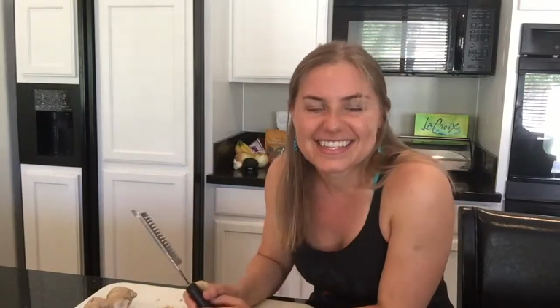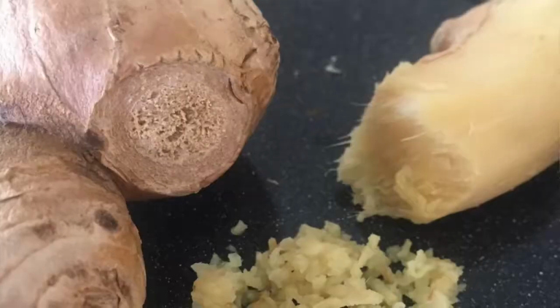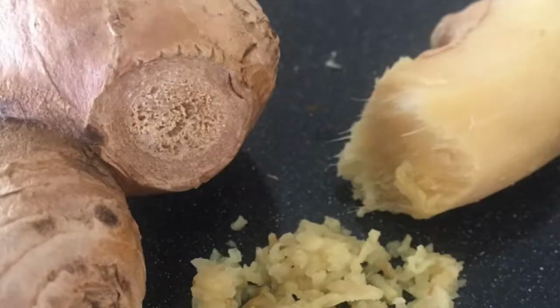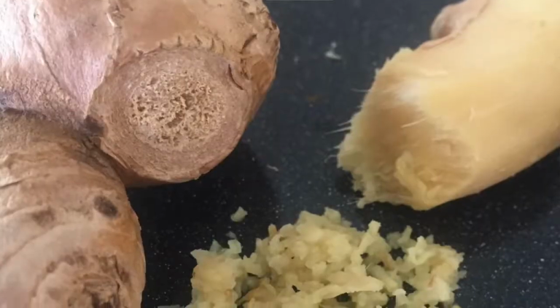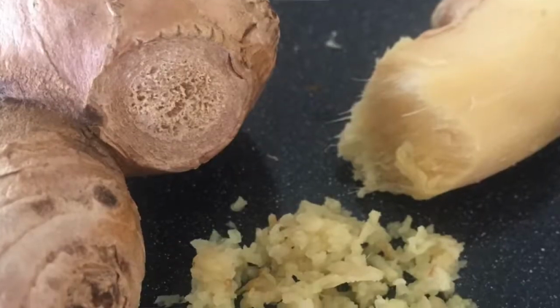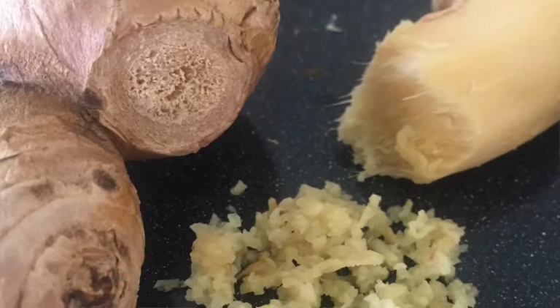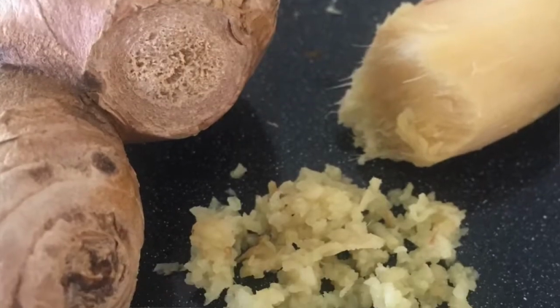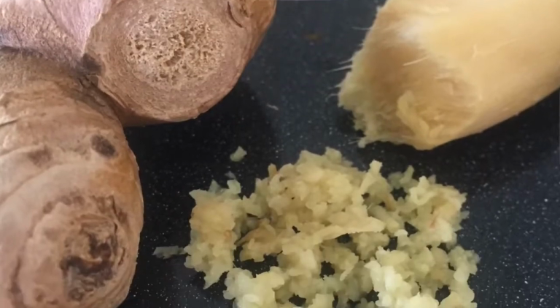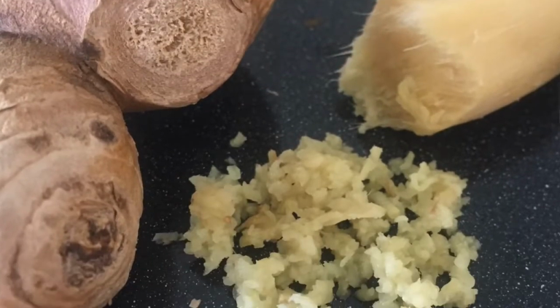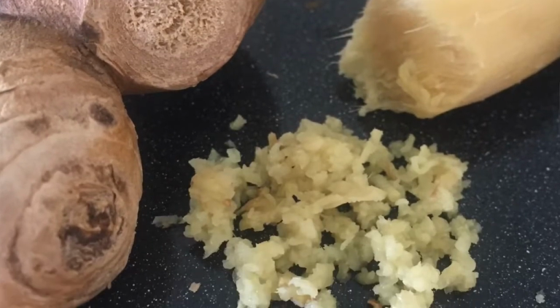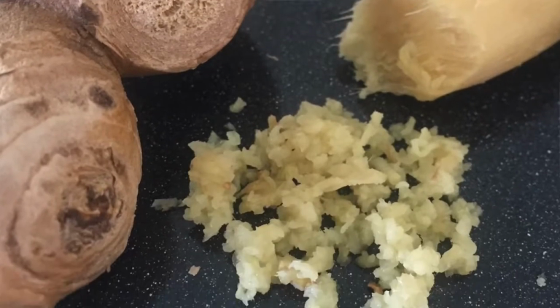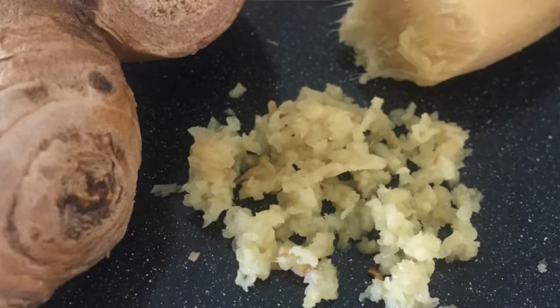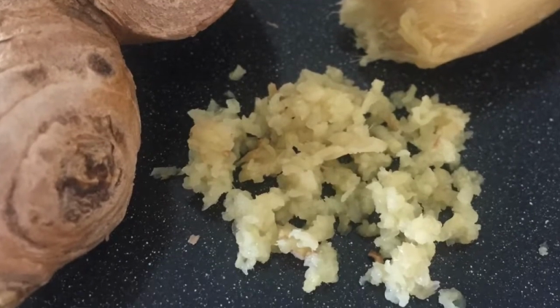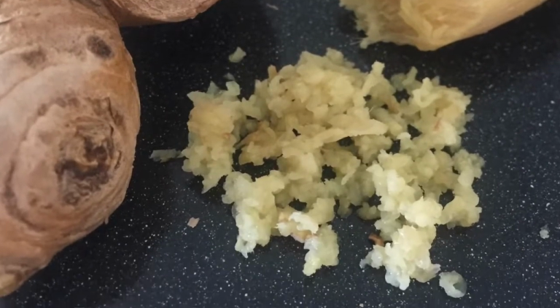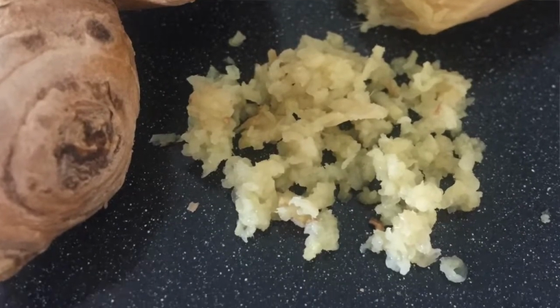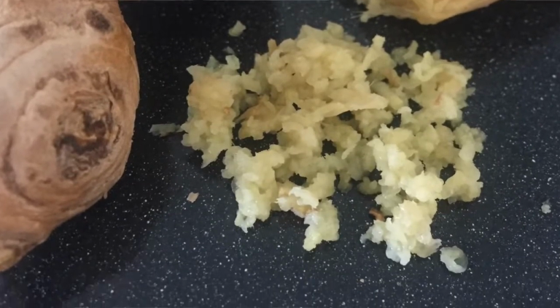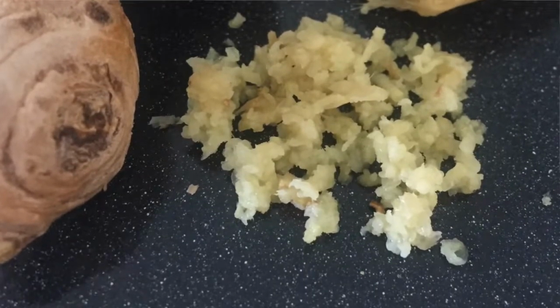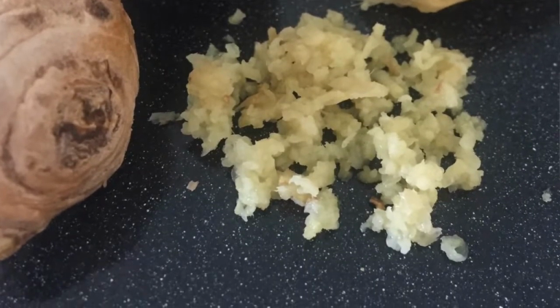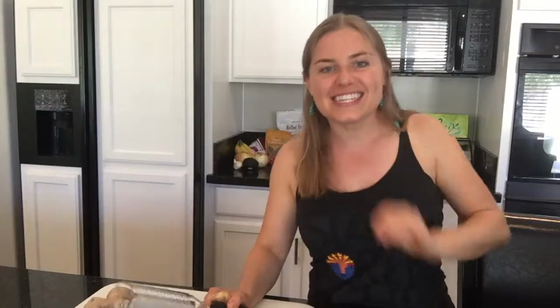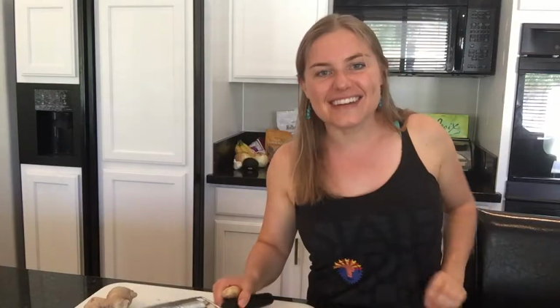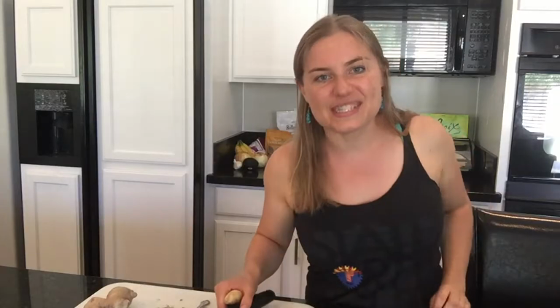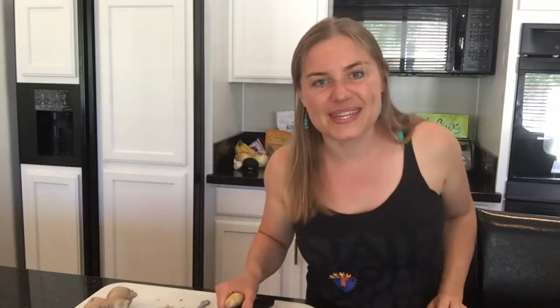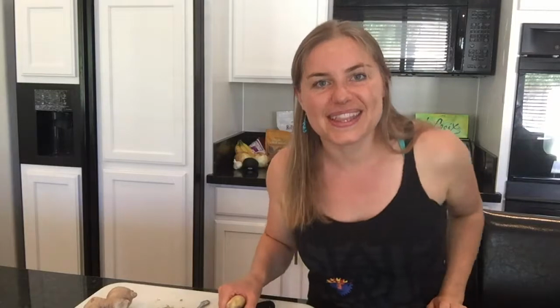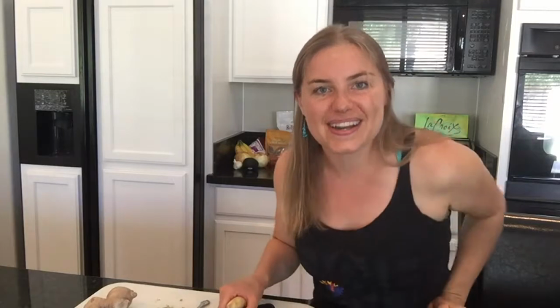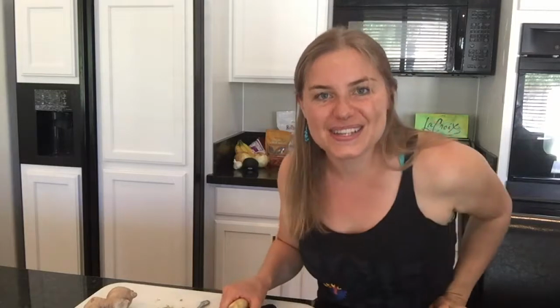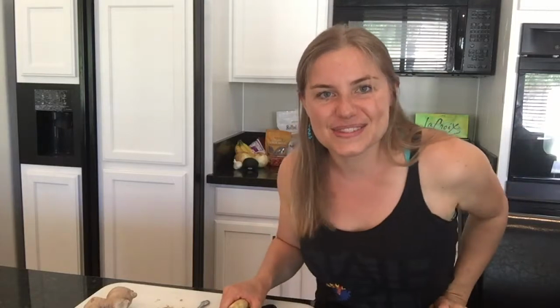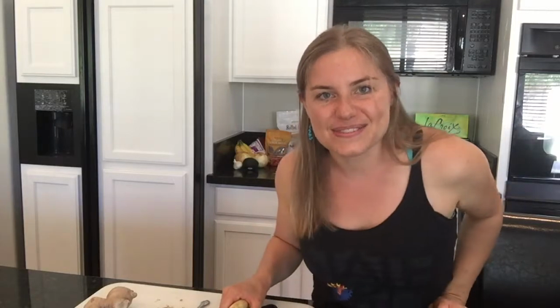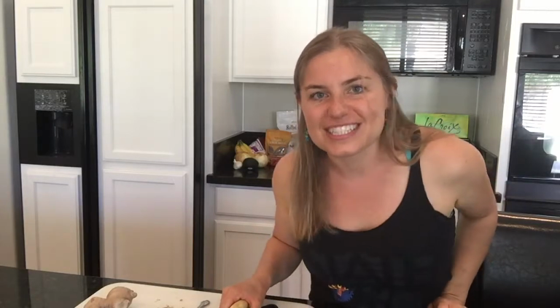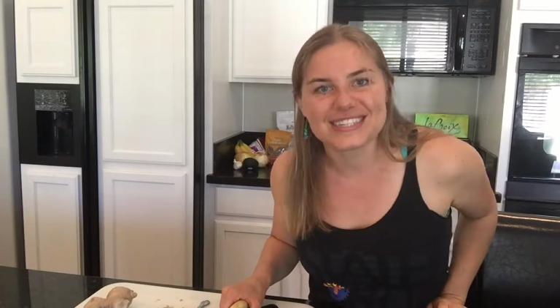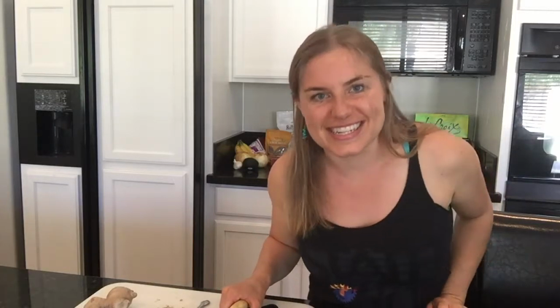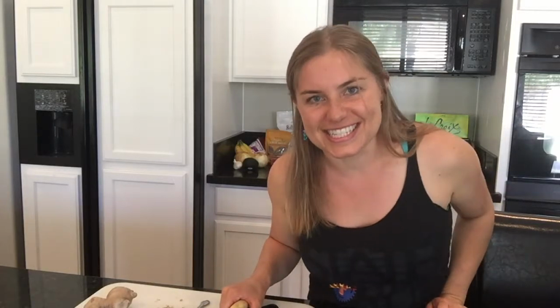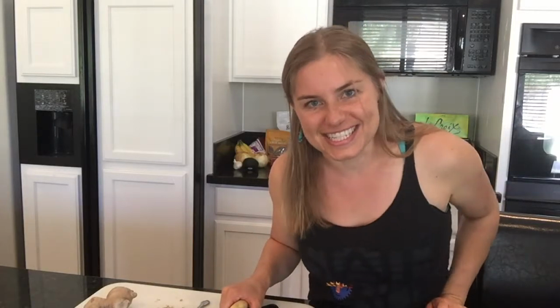Best of luck next time you're in the kitchen and you see a recipe that calls for freshly grated ginger.